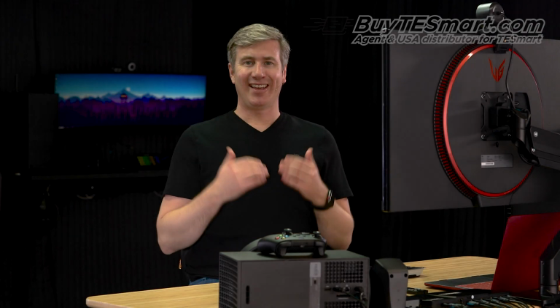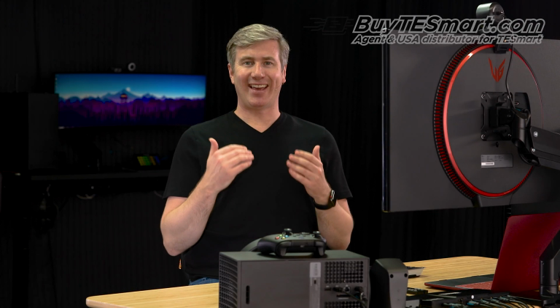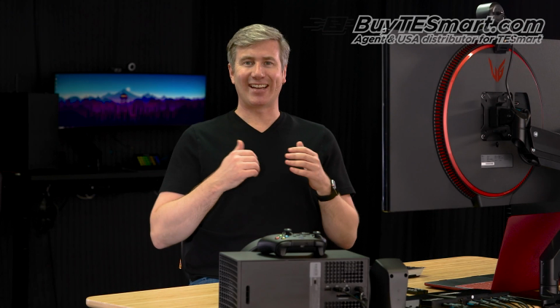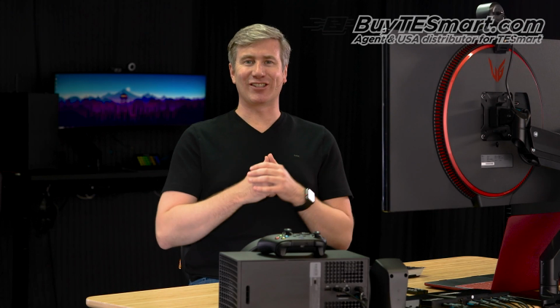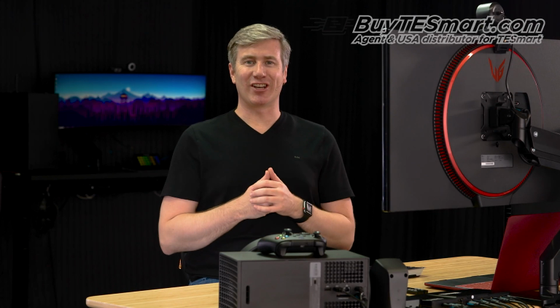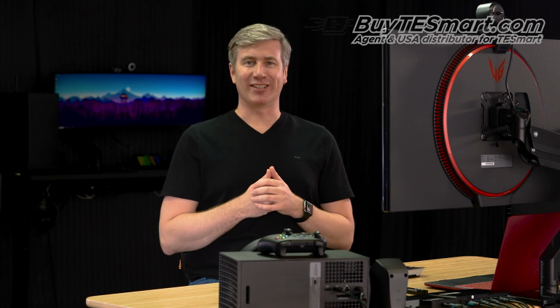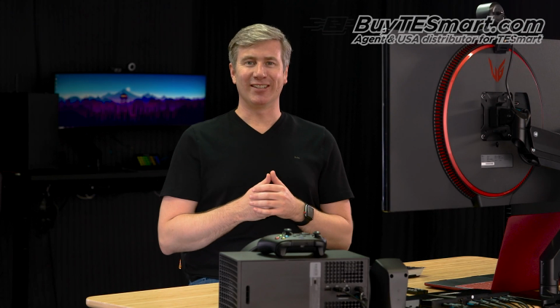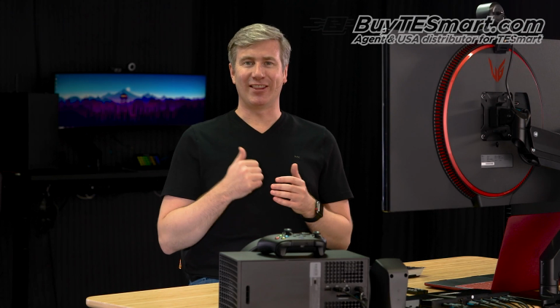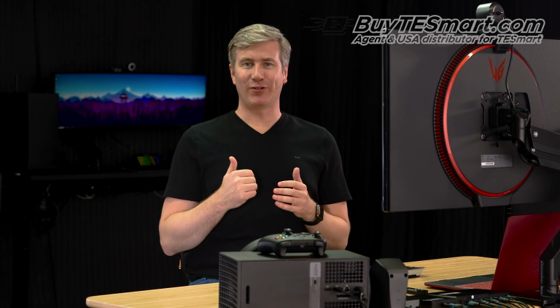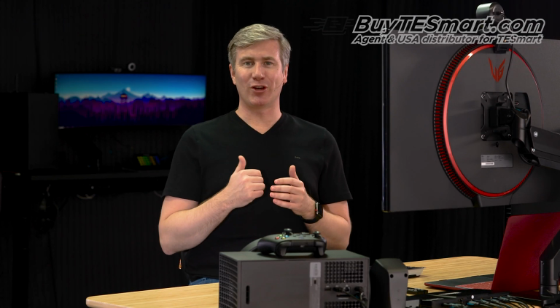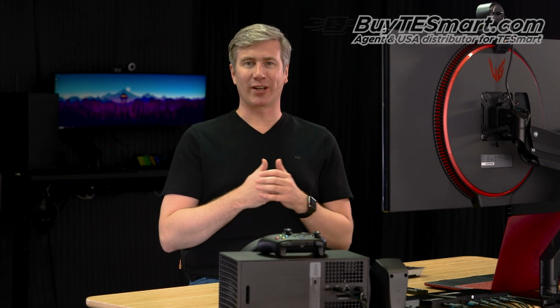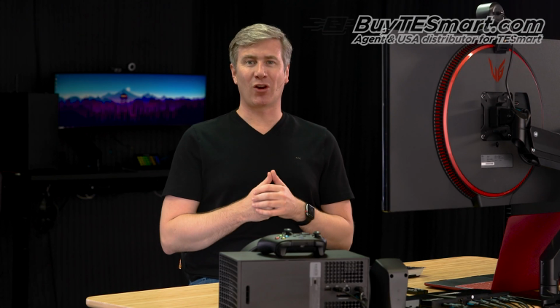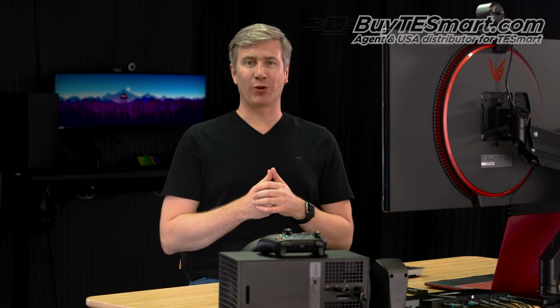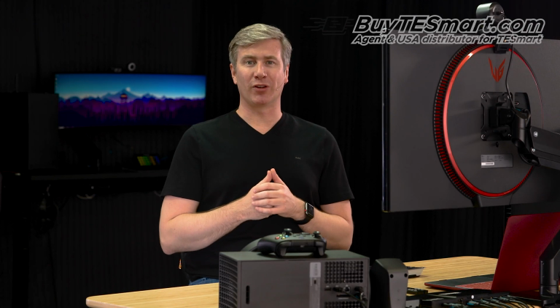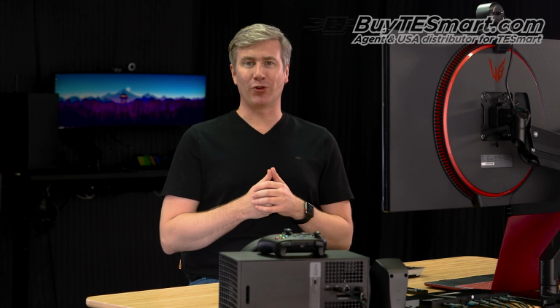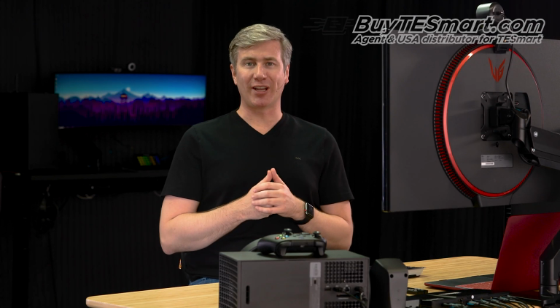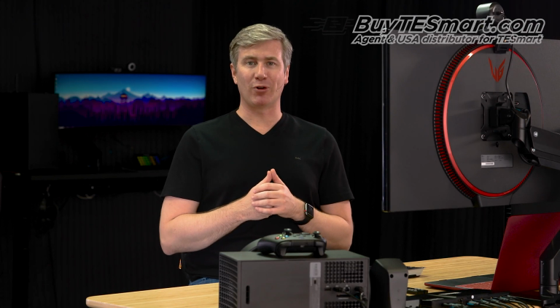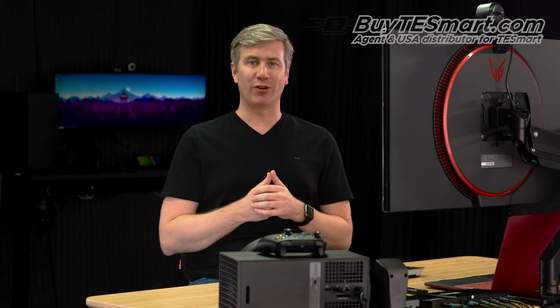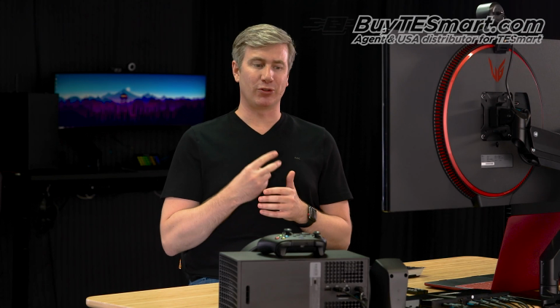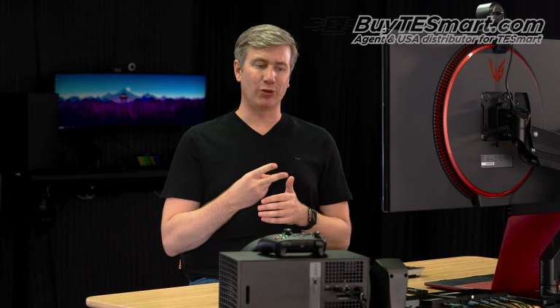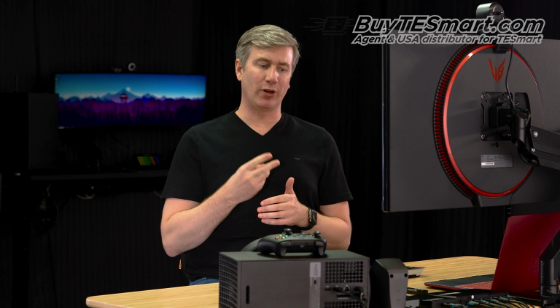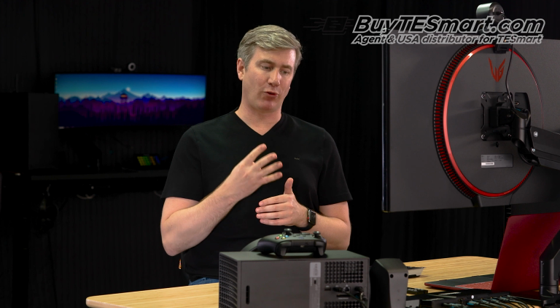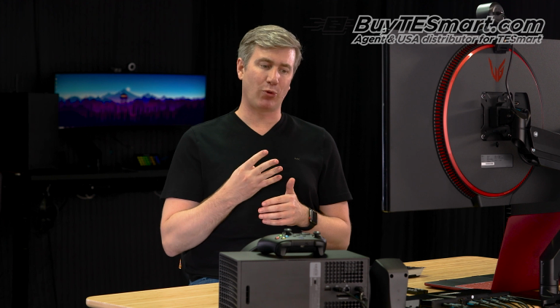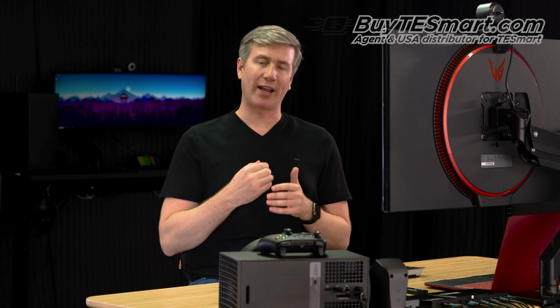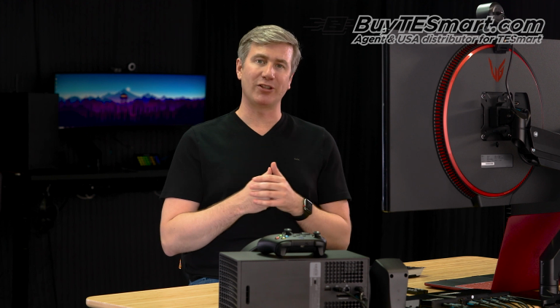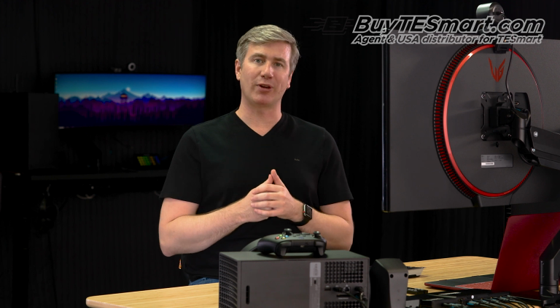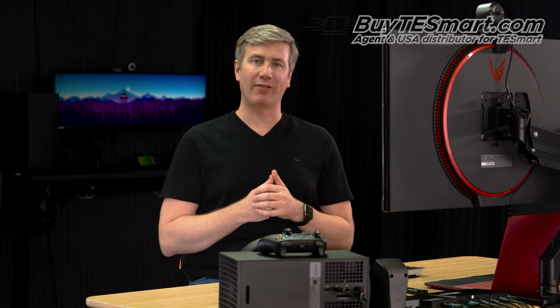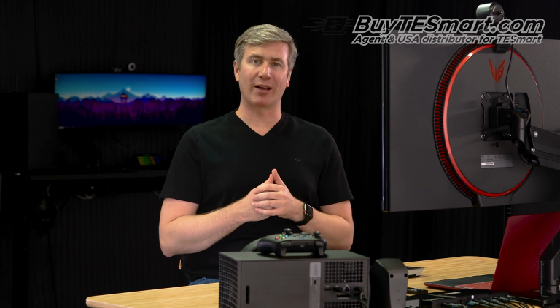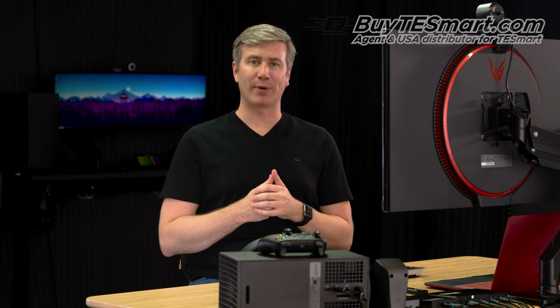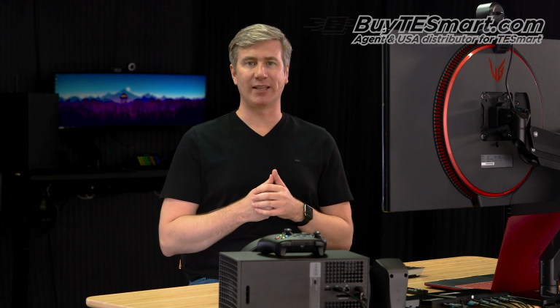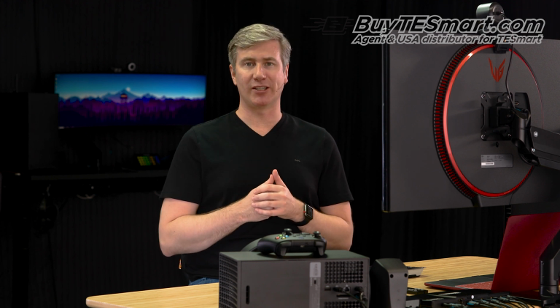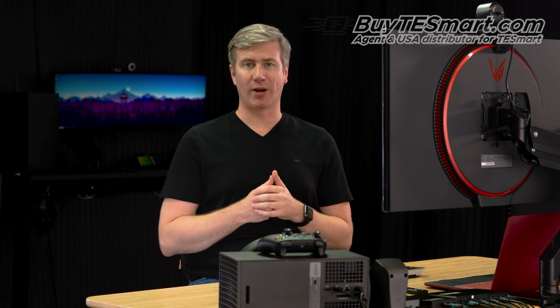Hey guys, this is Justin. In this video we're going to go through a full demo of the new 2 and 4 port ATU KVMs by TE Smart.